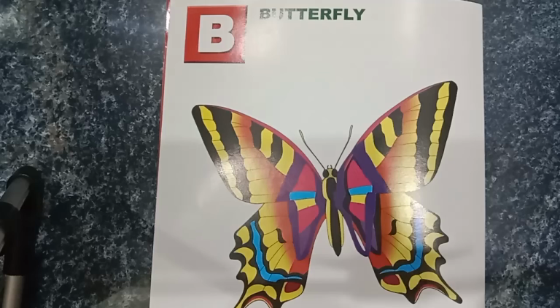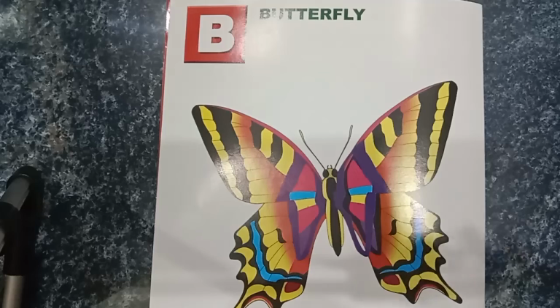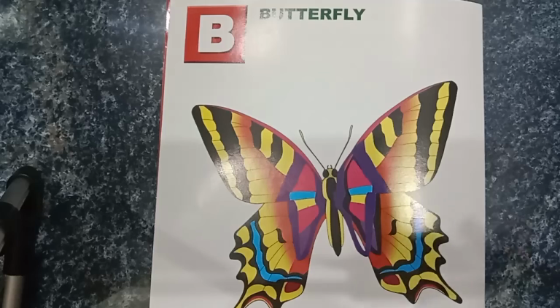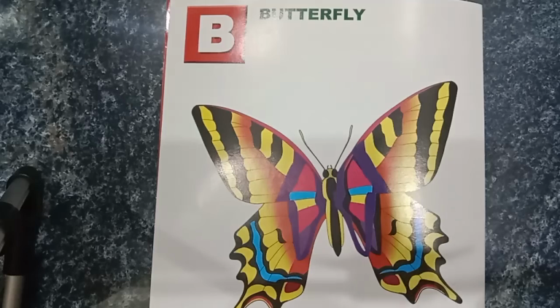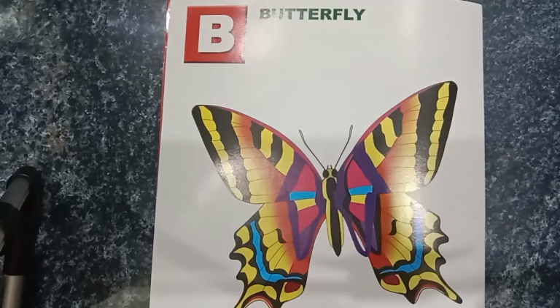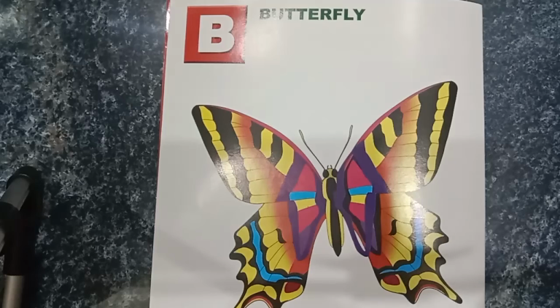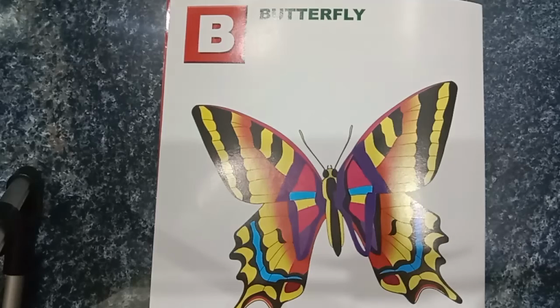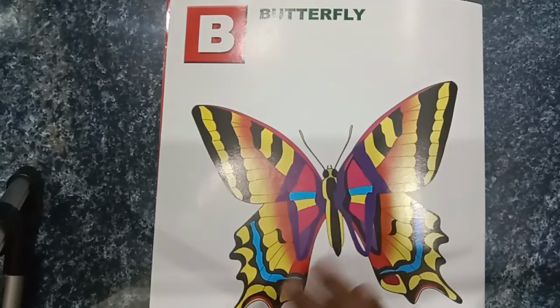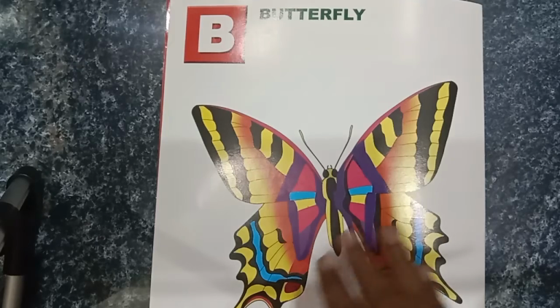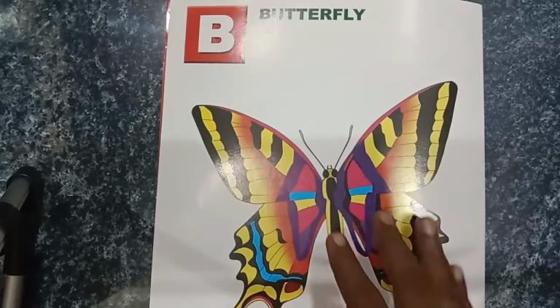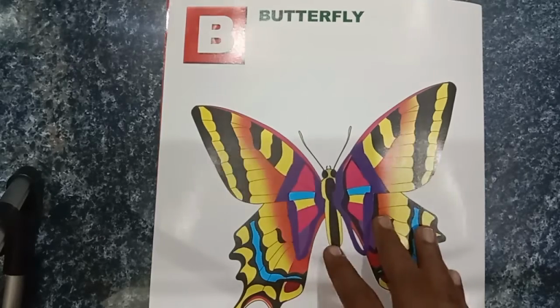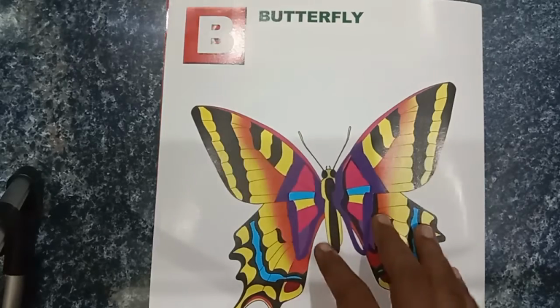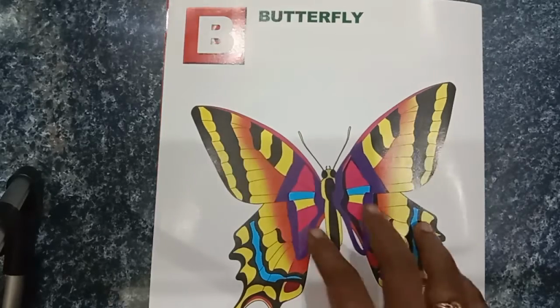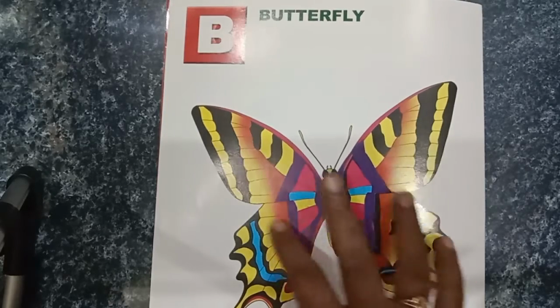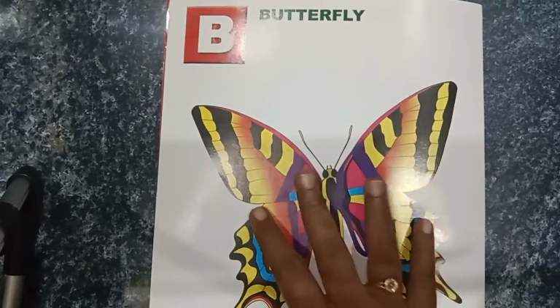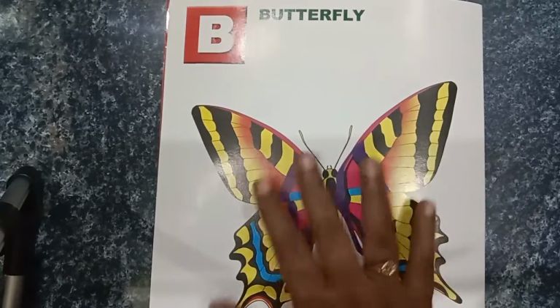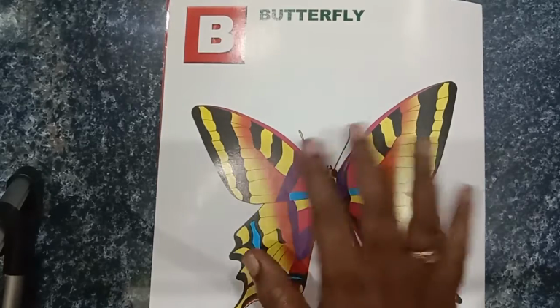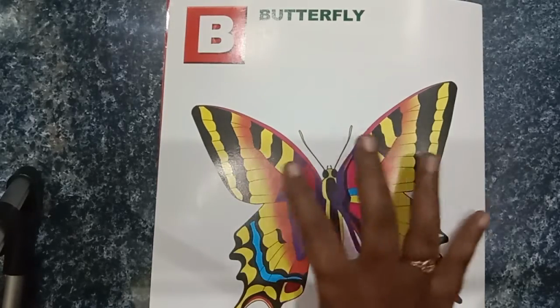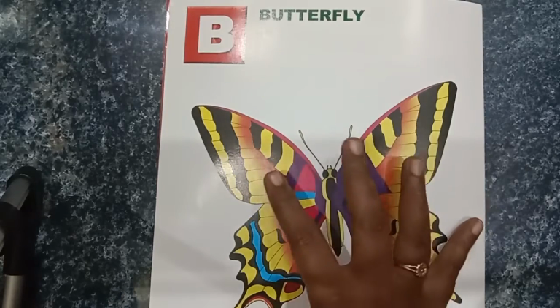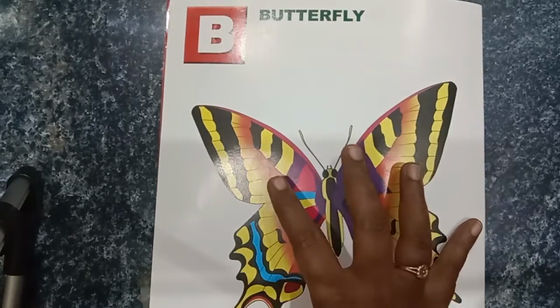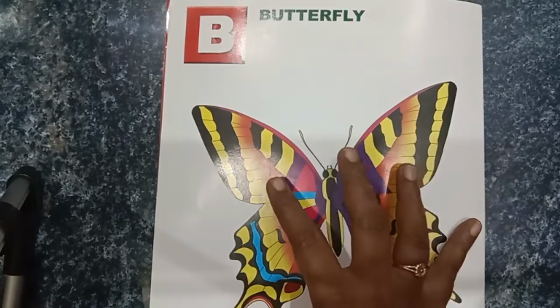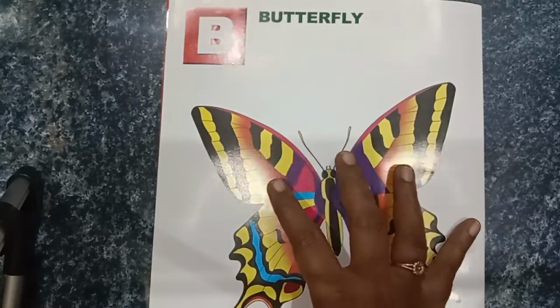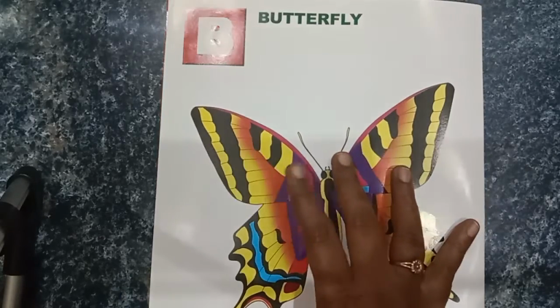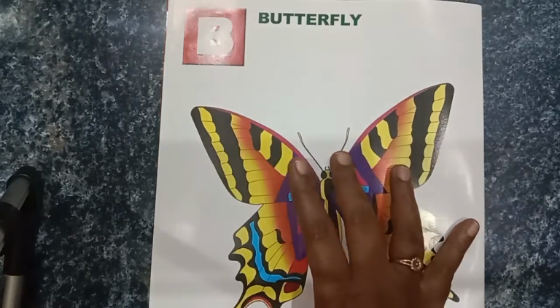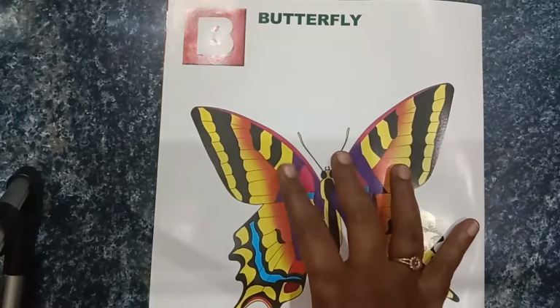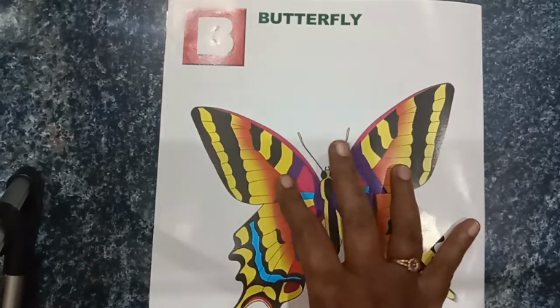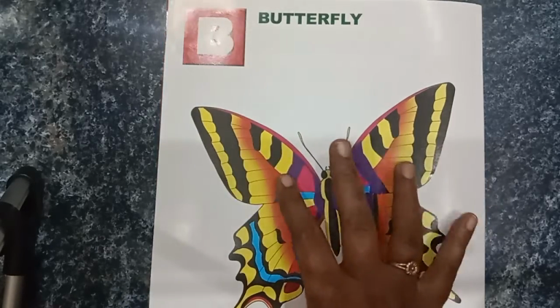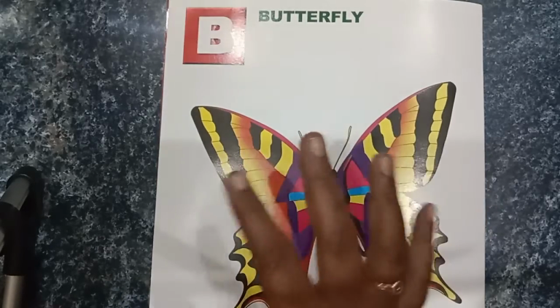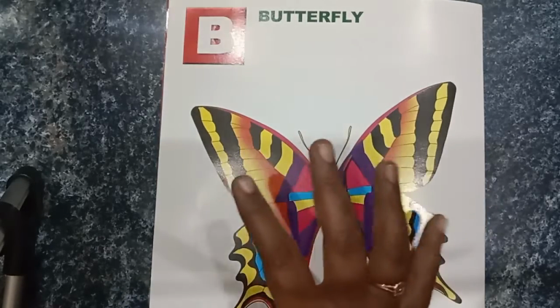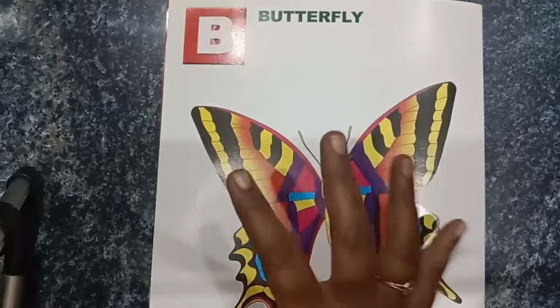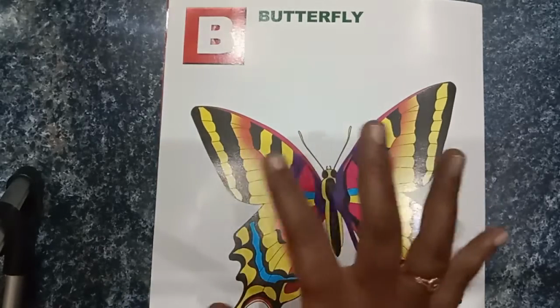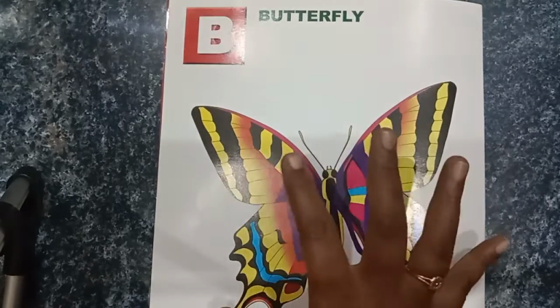Now we are going to talk about B for Butterfly. B for Butterfly.